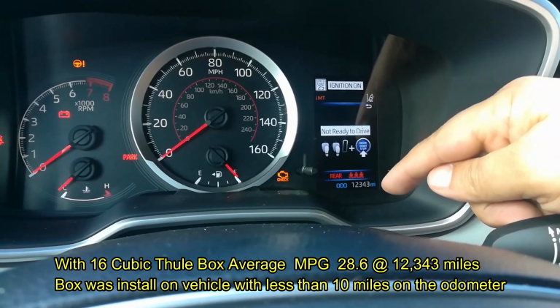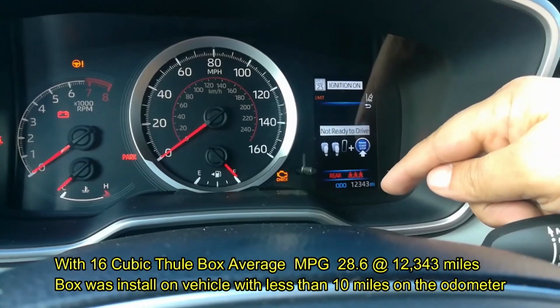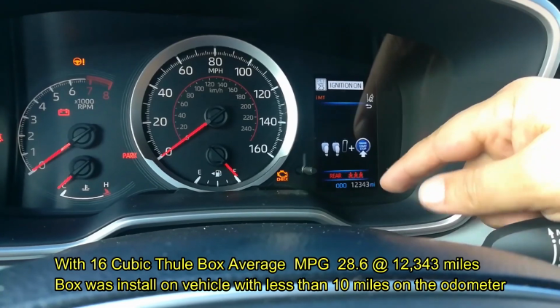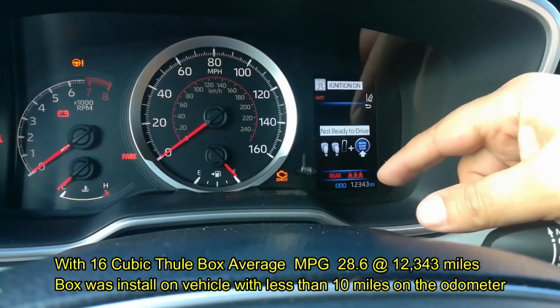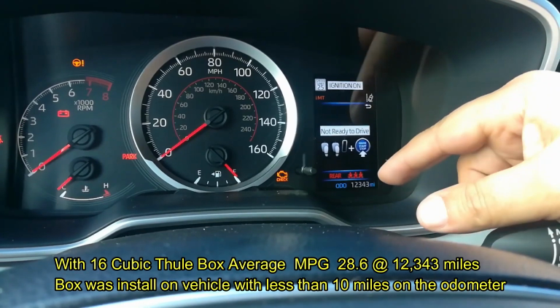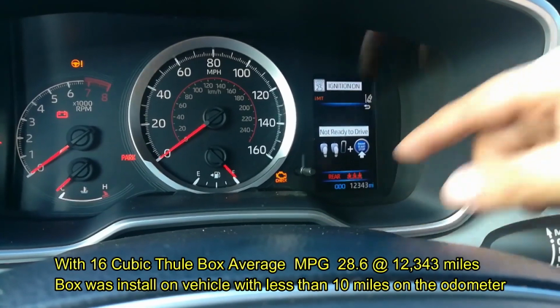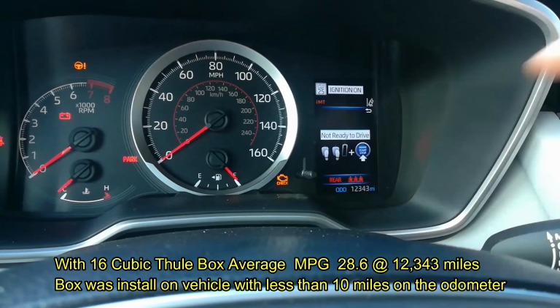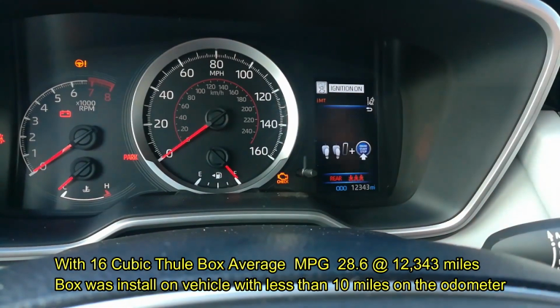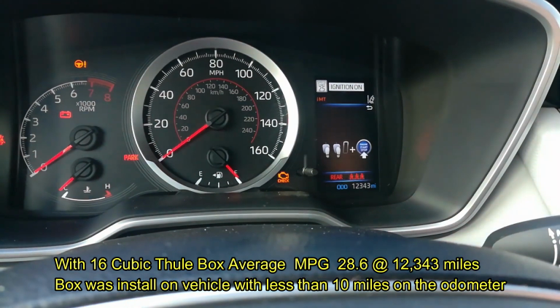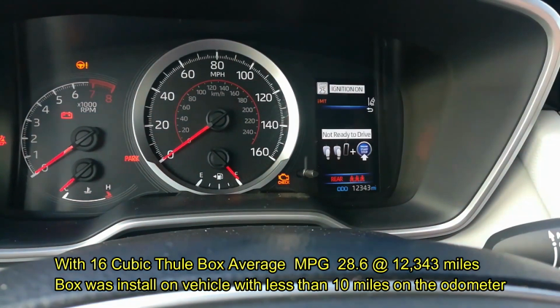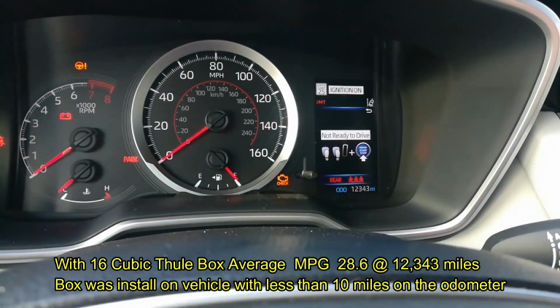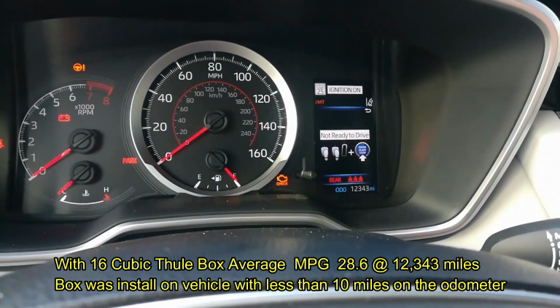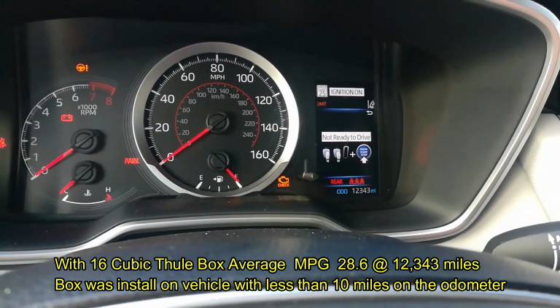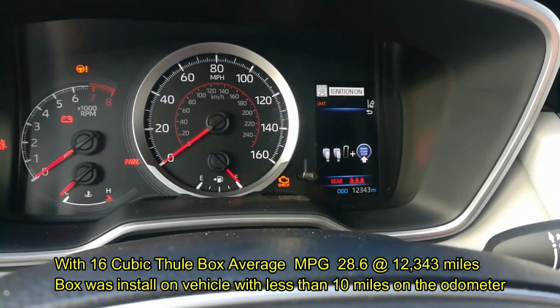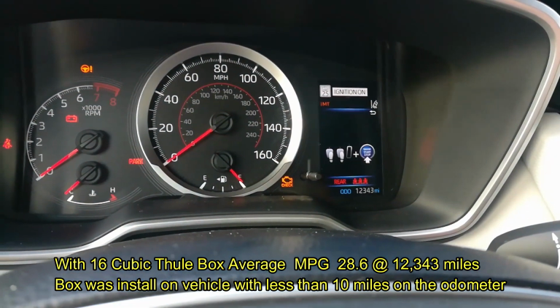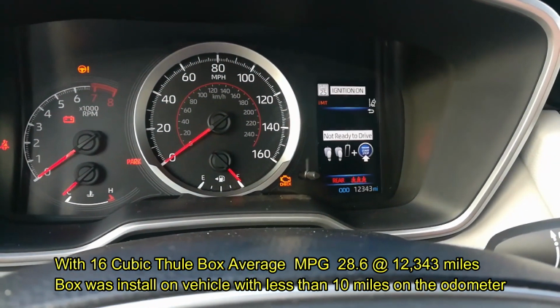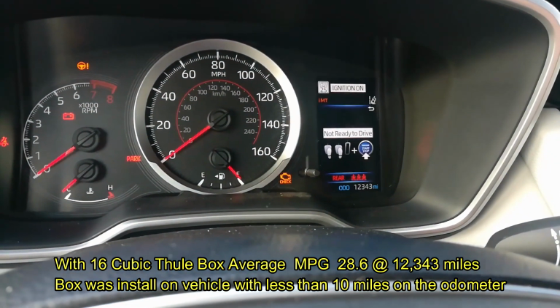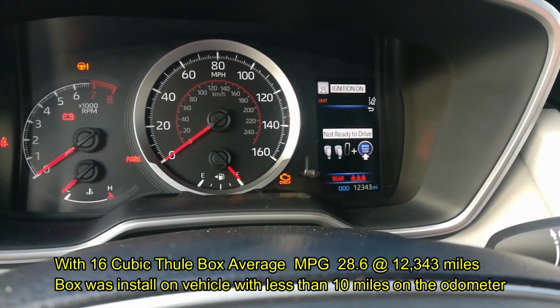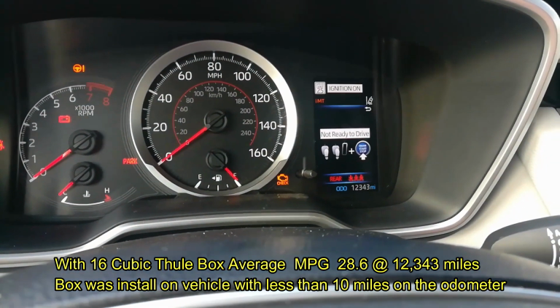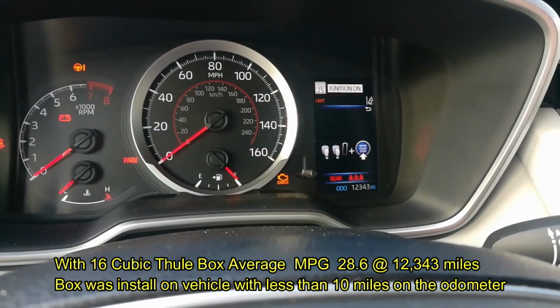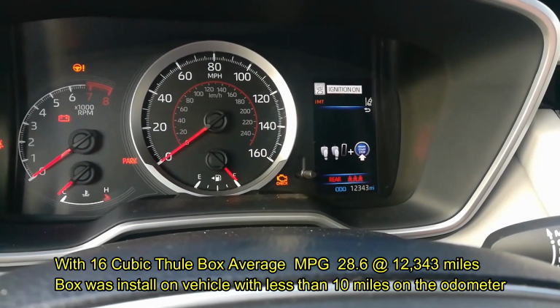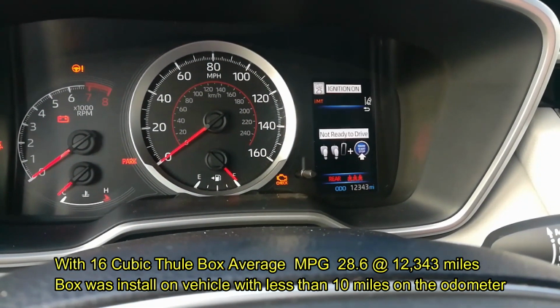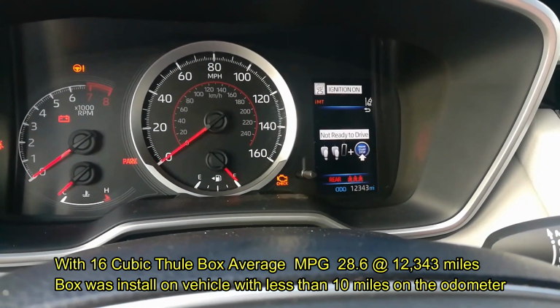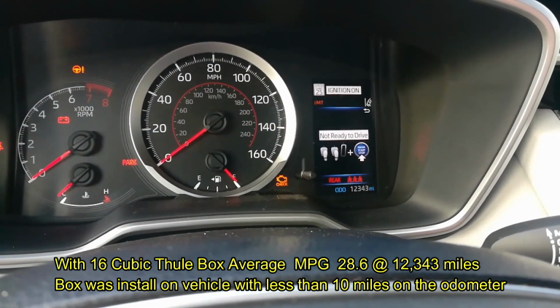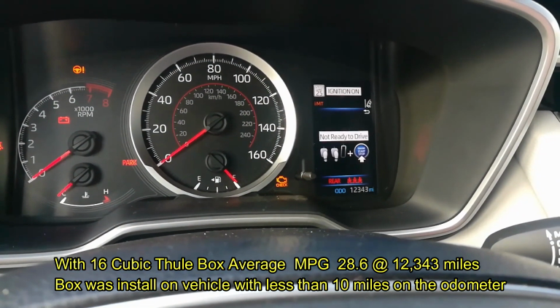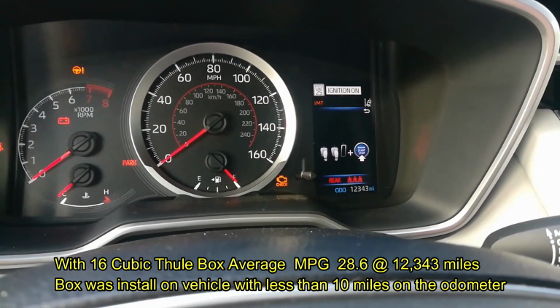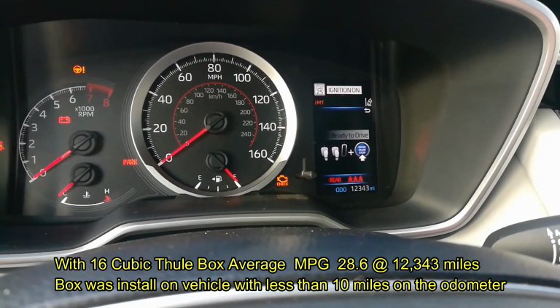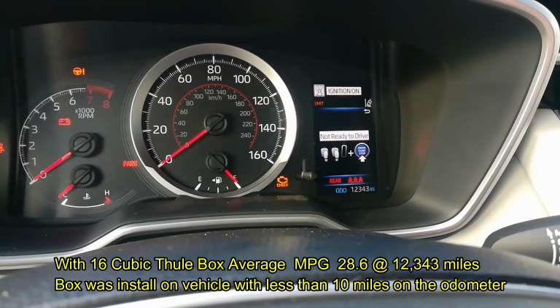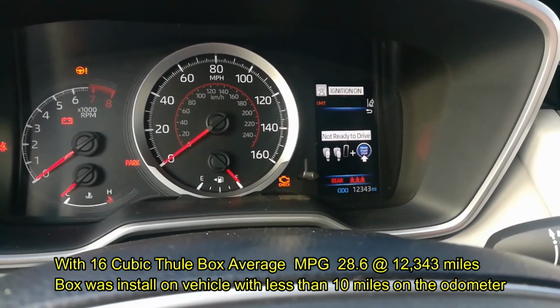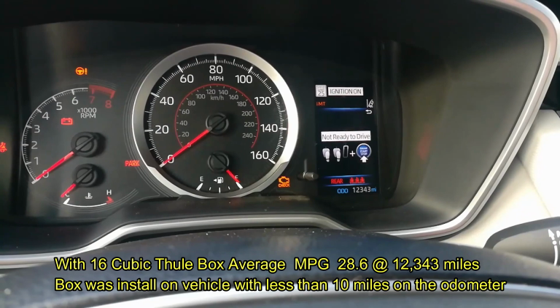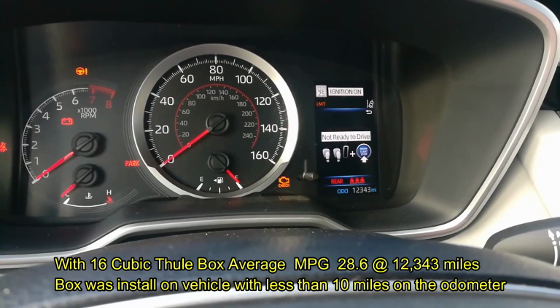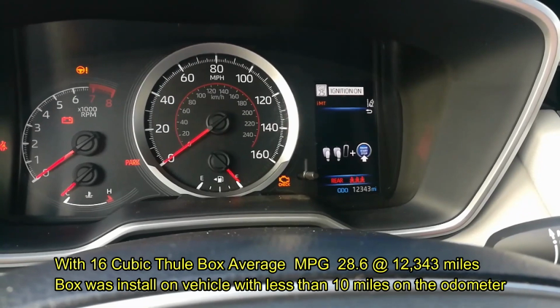I got the car brand new, so I had no idea what the gas mileage should be like with my driving style.